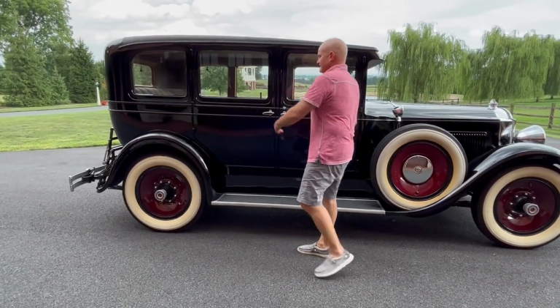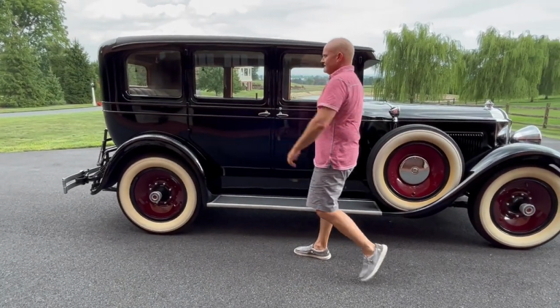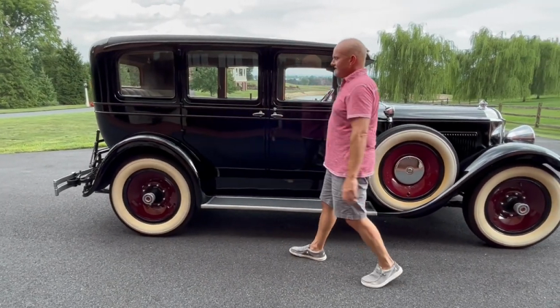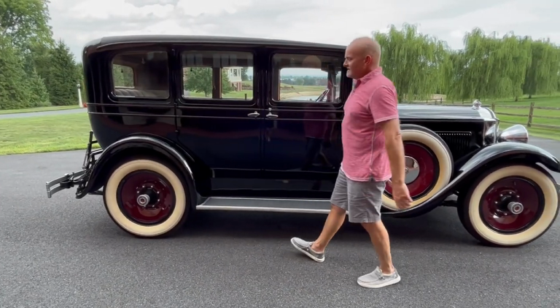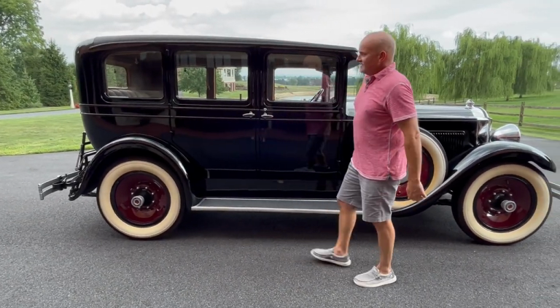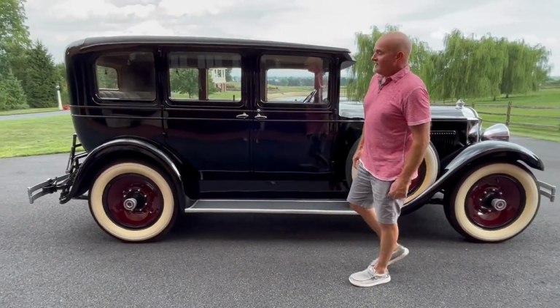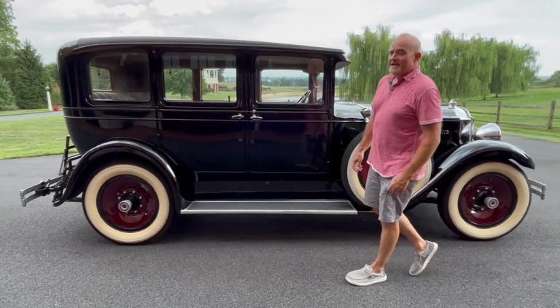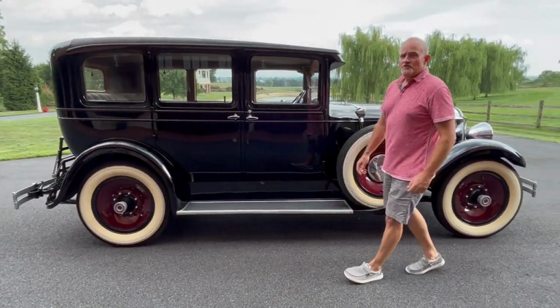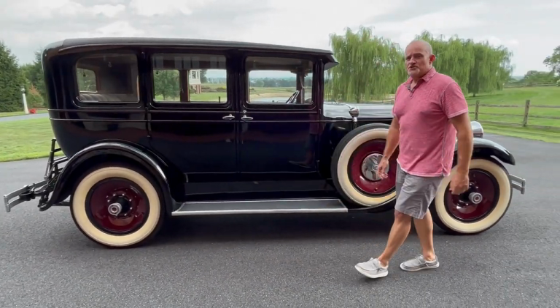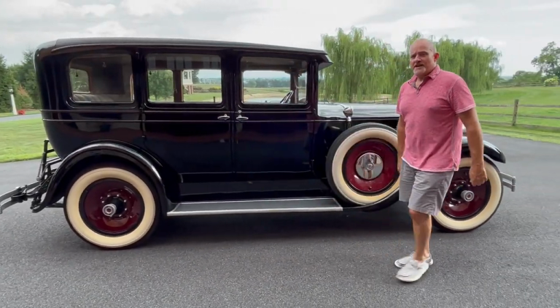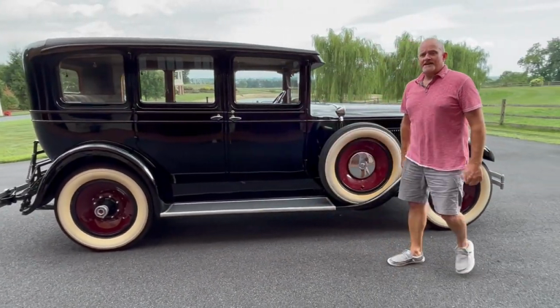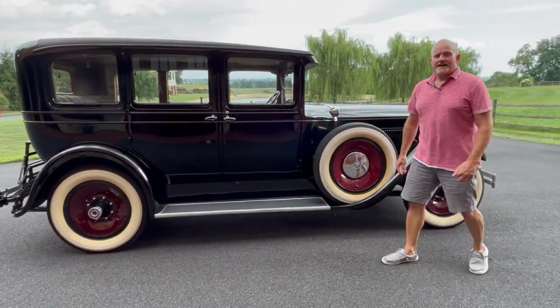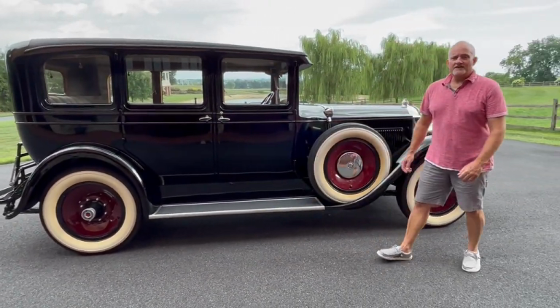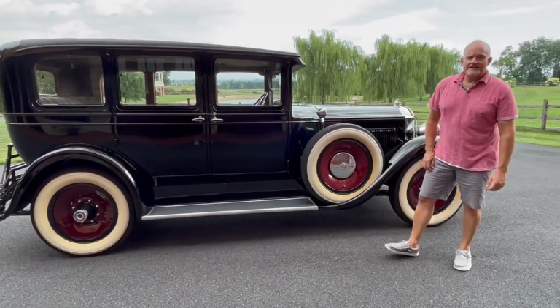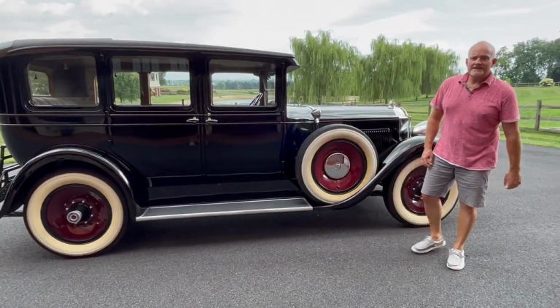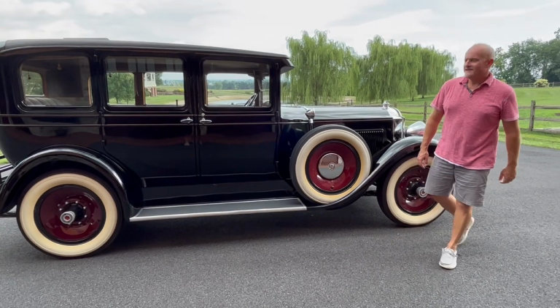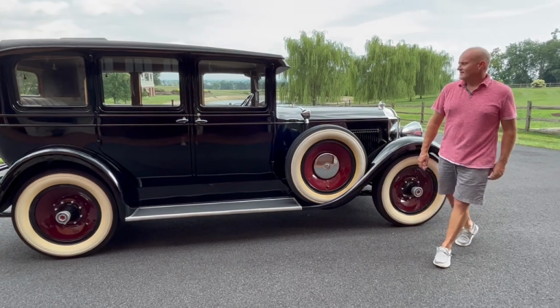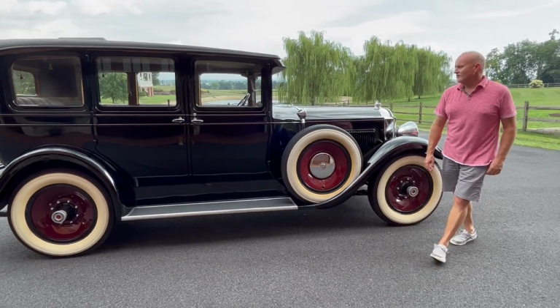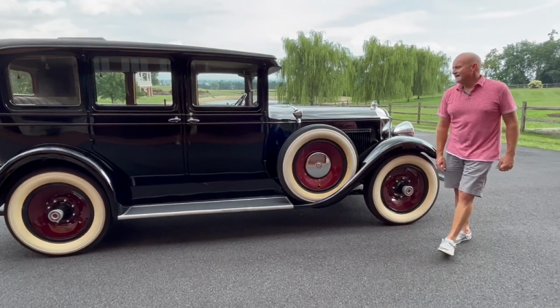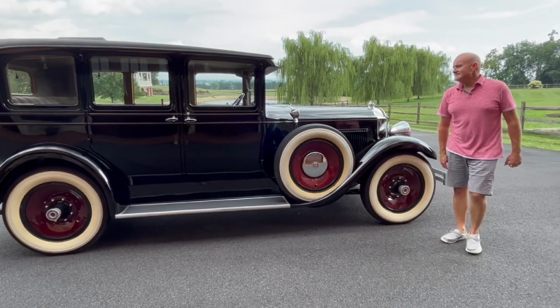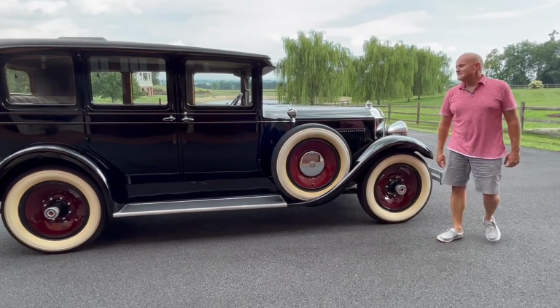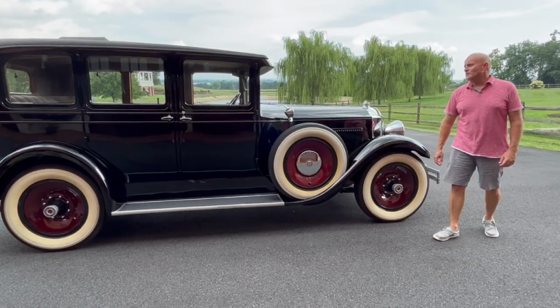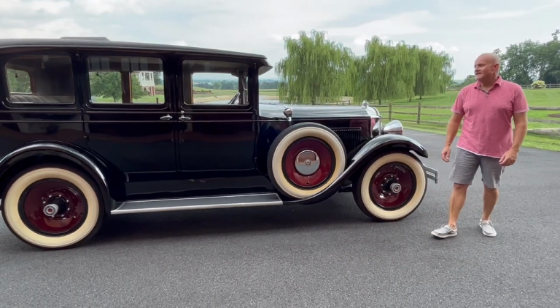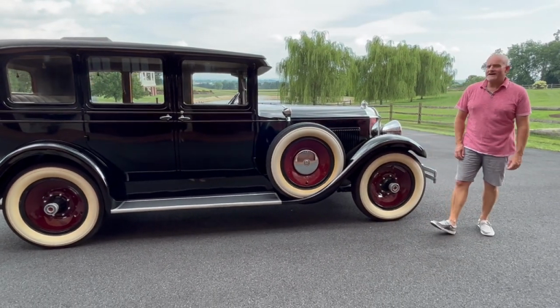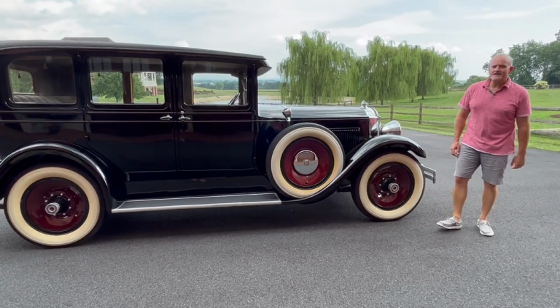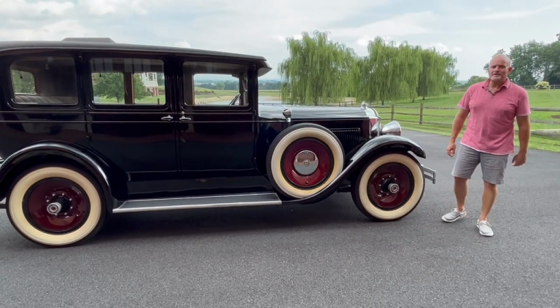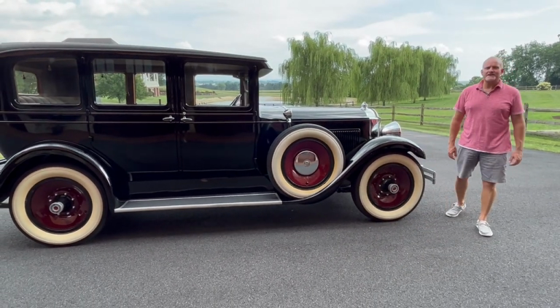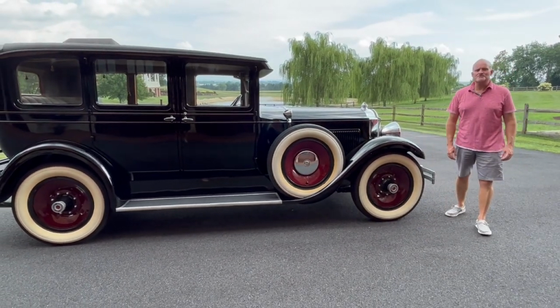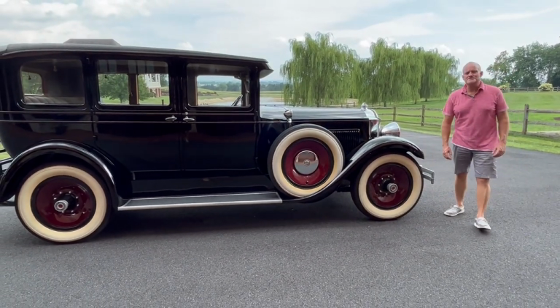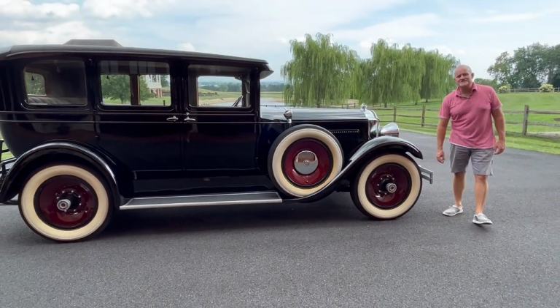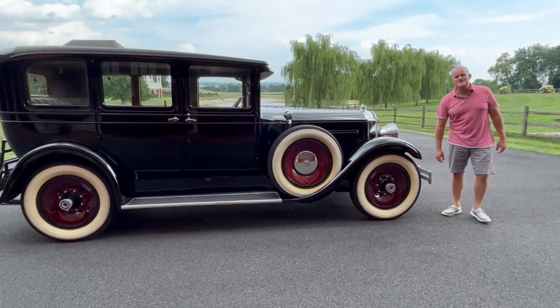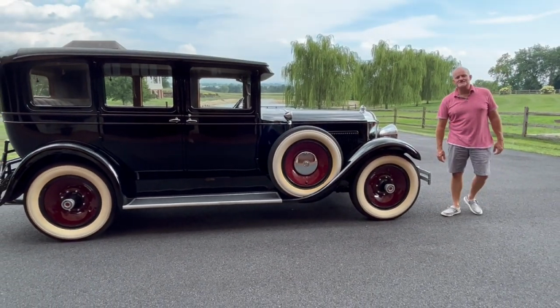Thank you for checking out our 1929 Packard 626.